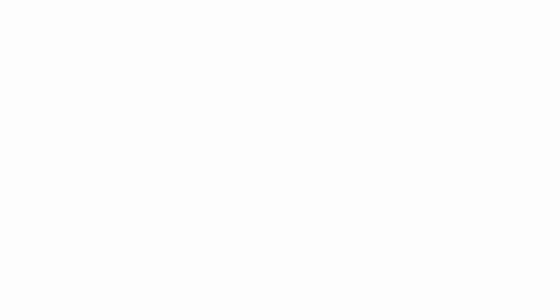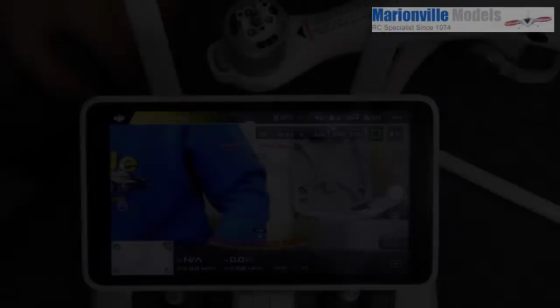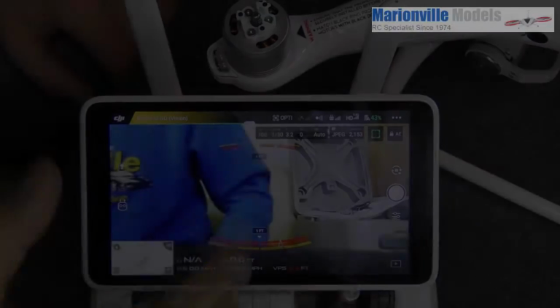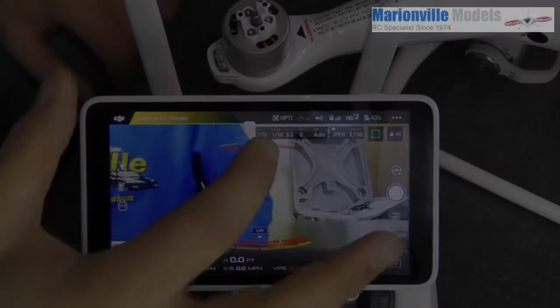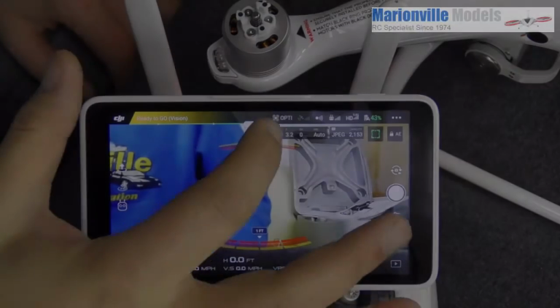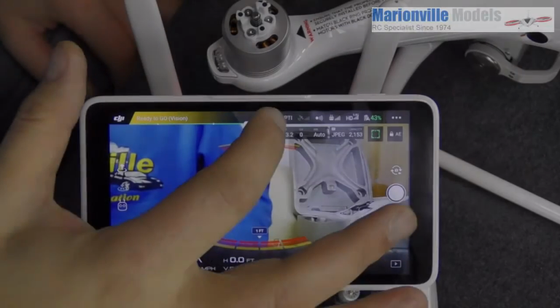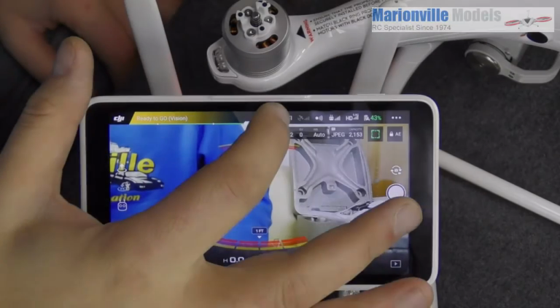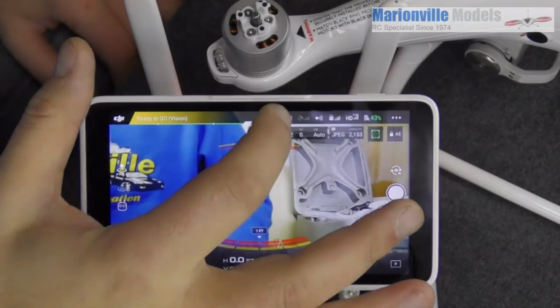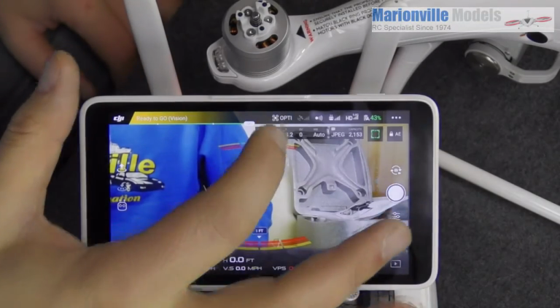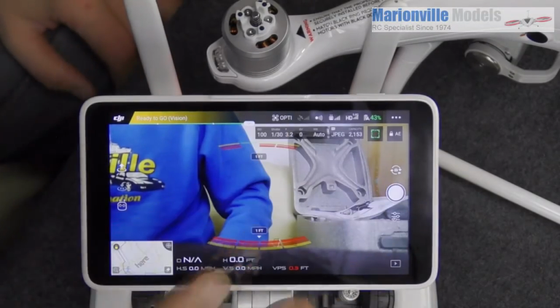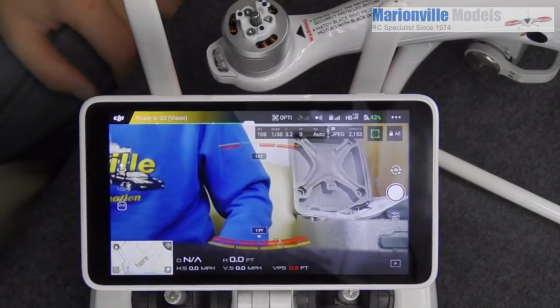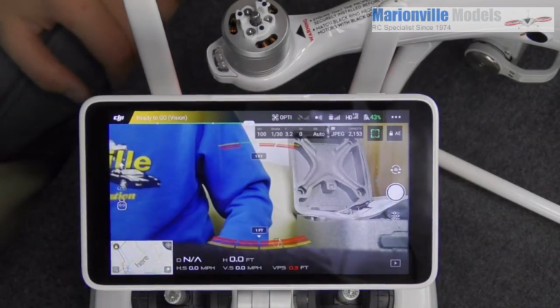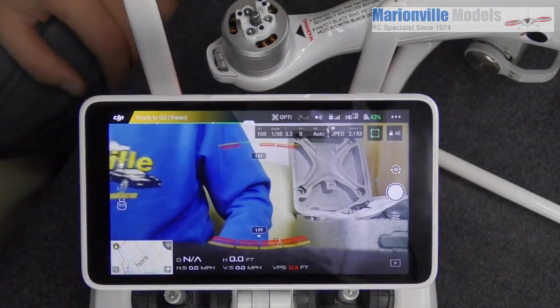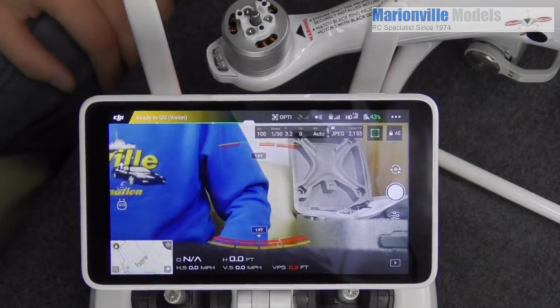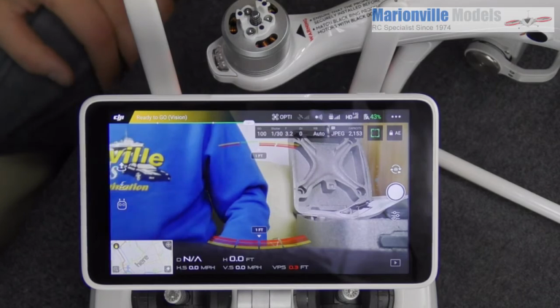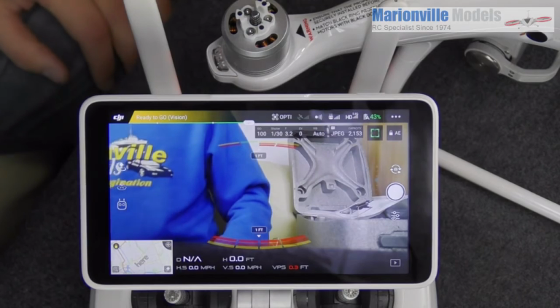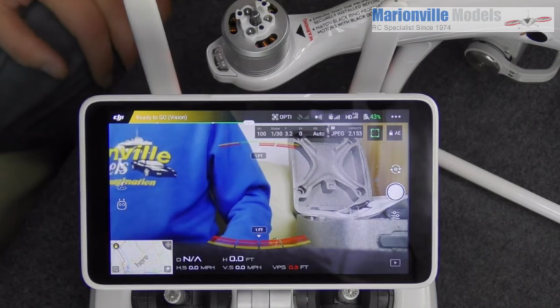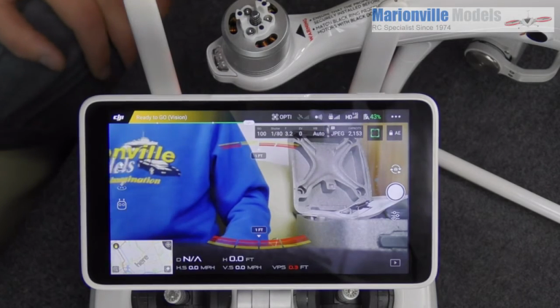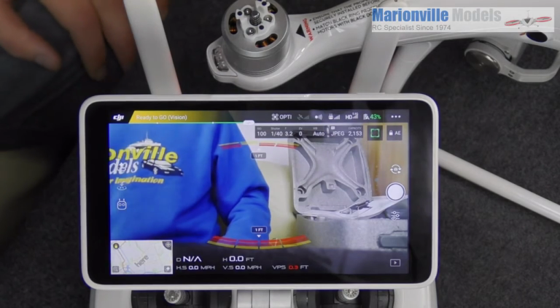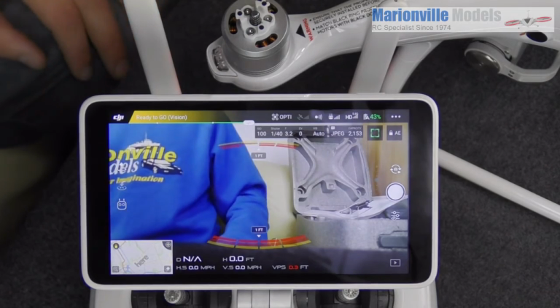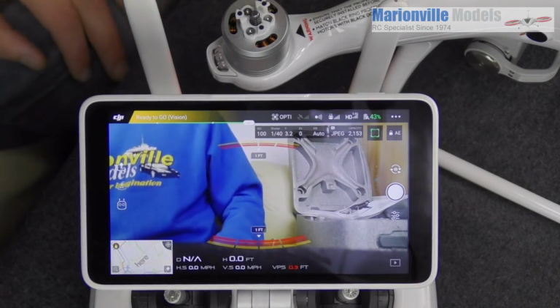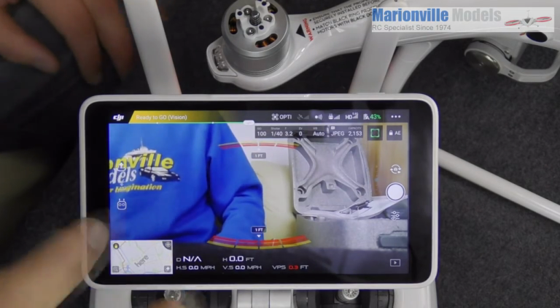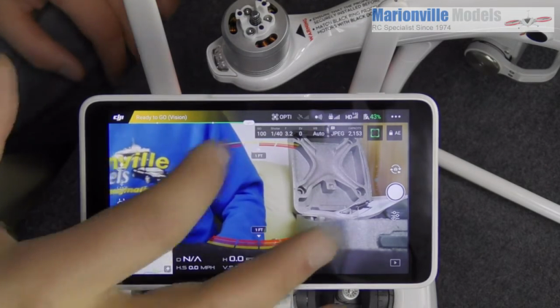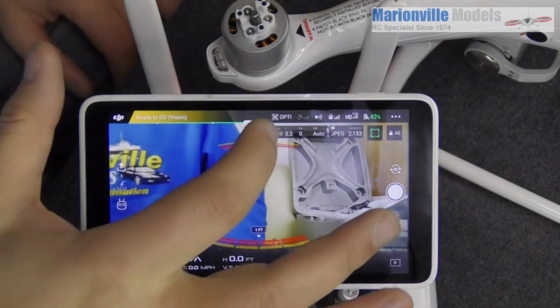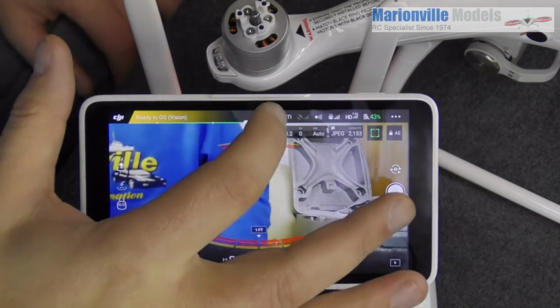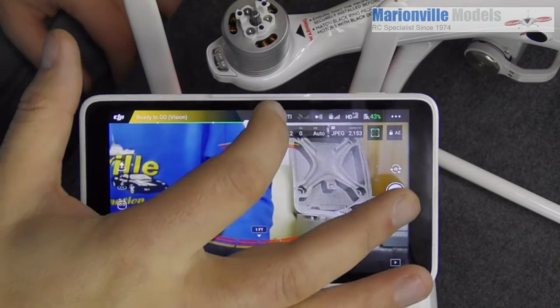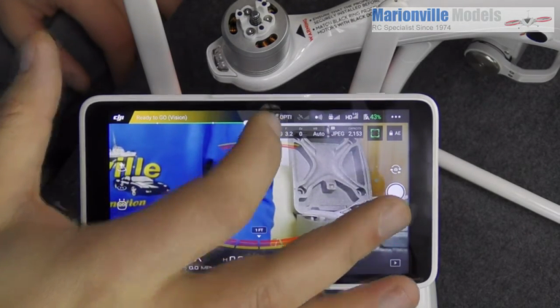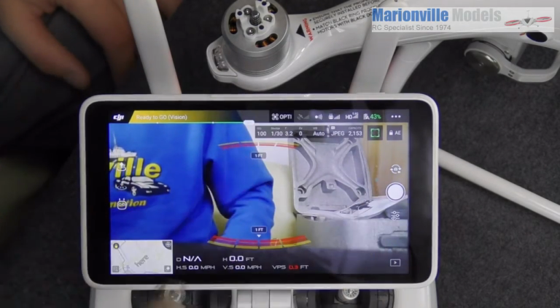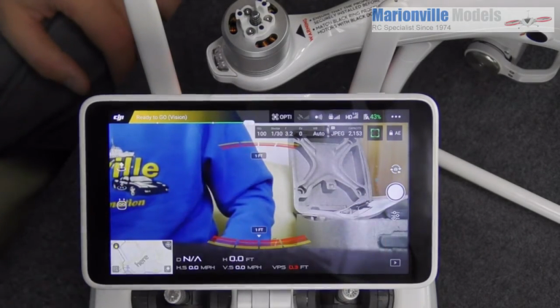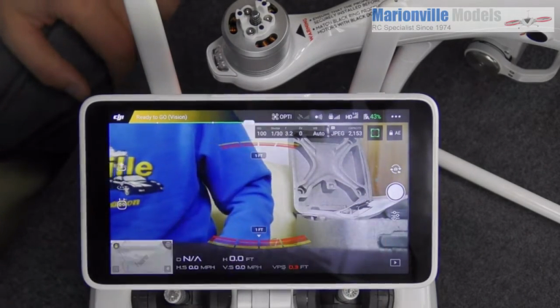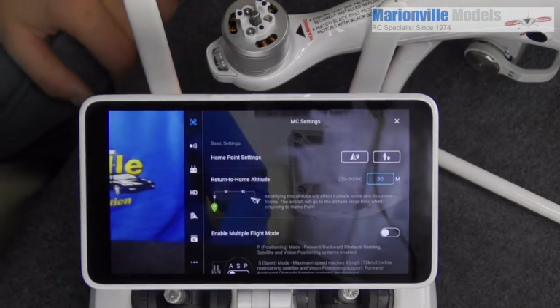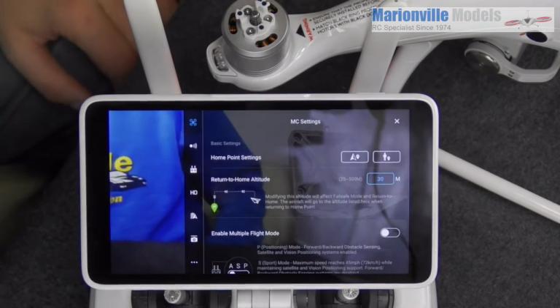To calibrate the IMU, it's important to calibrate it after you do a firmware update.